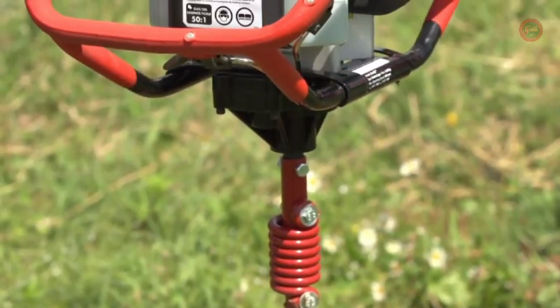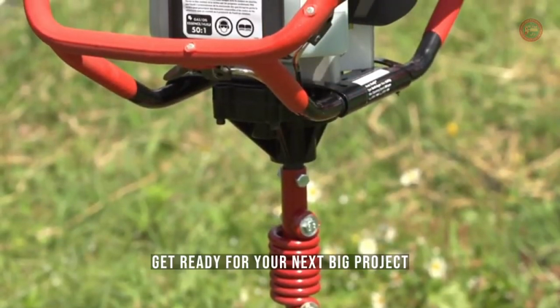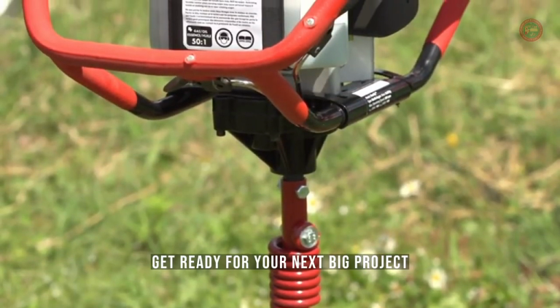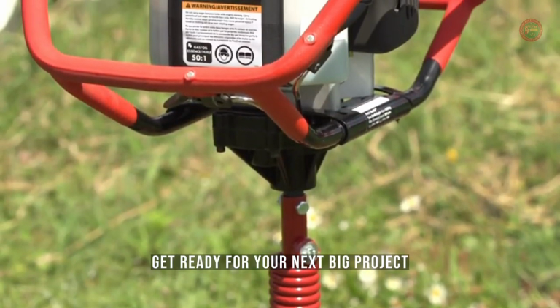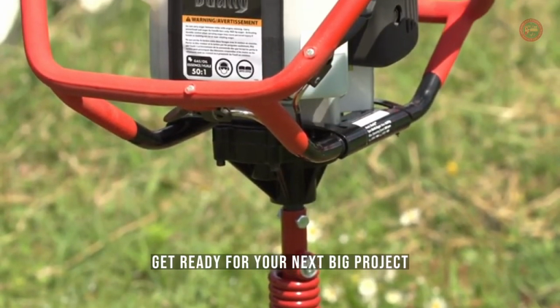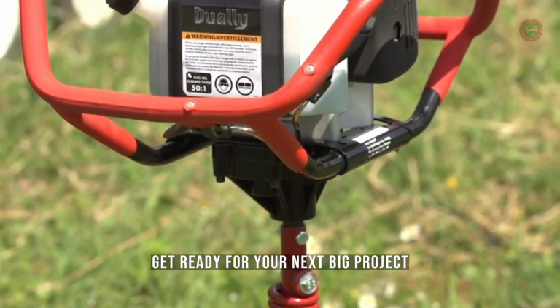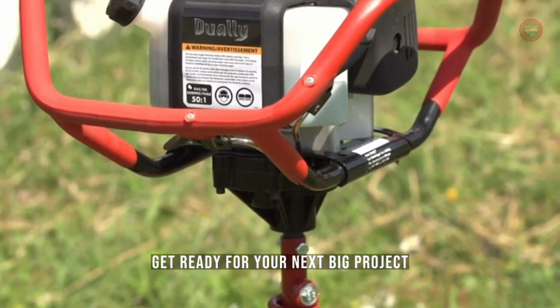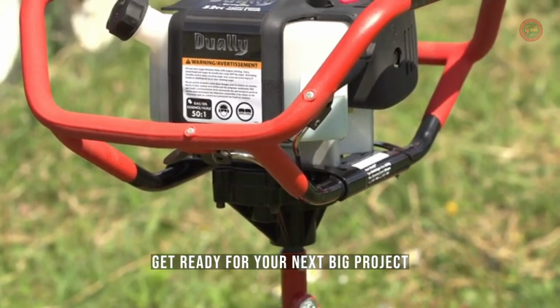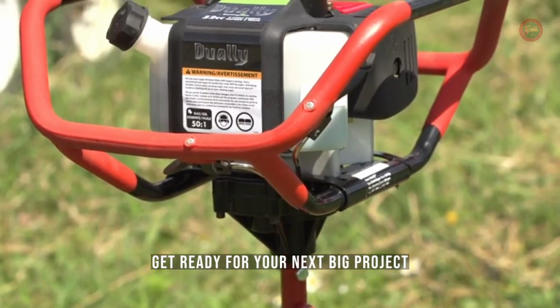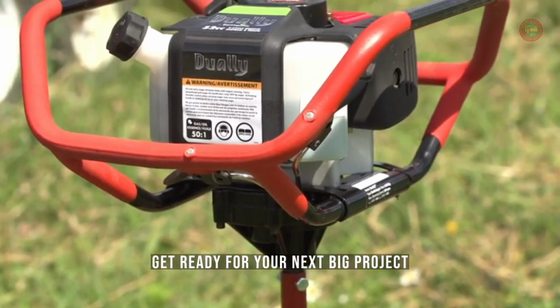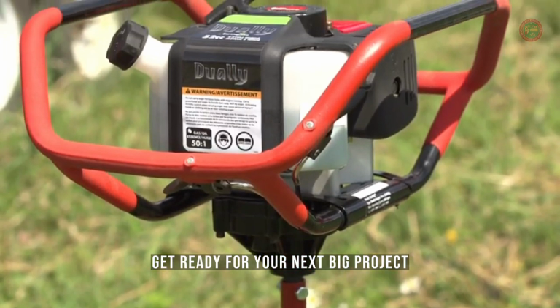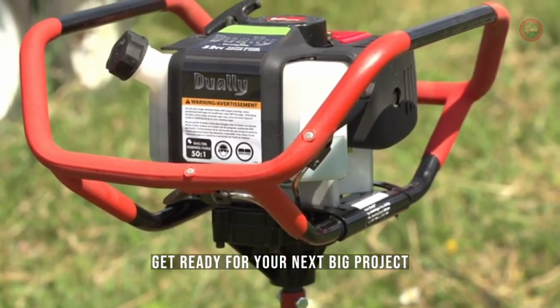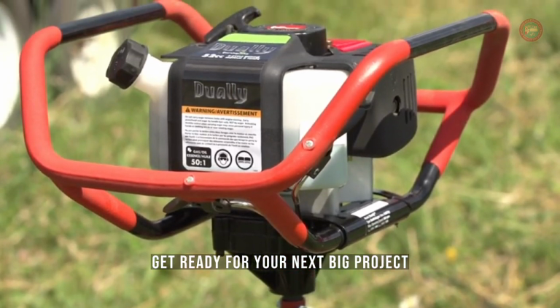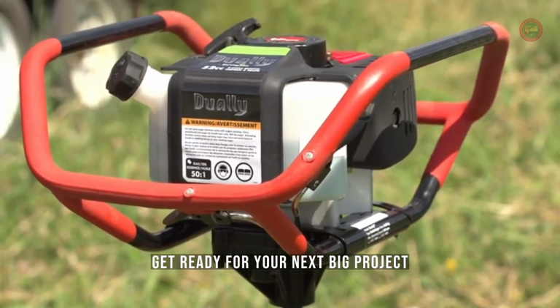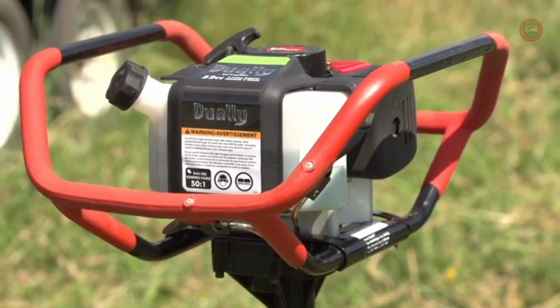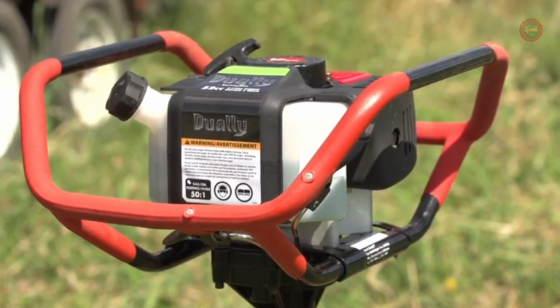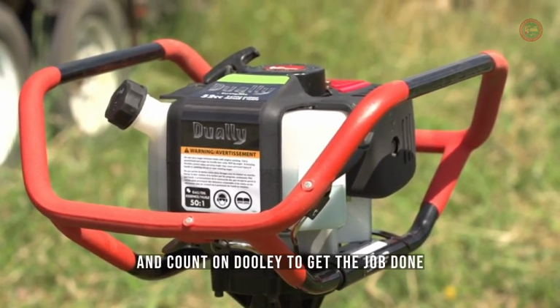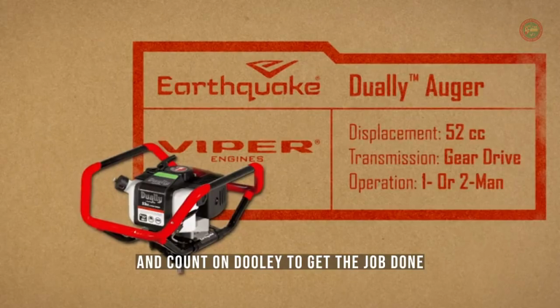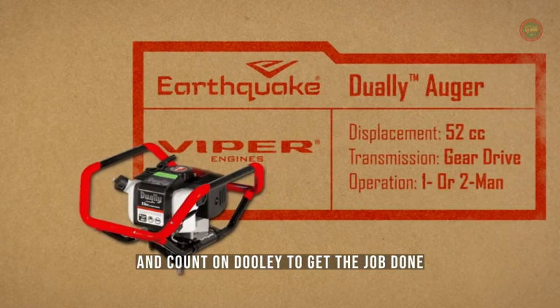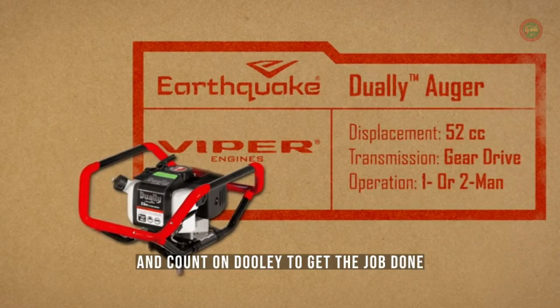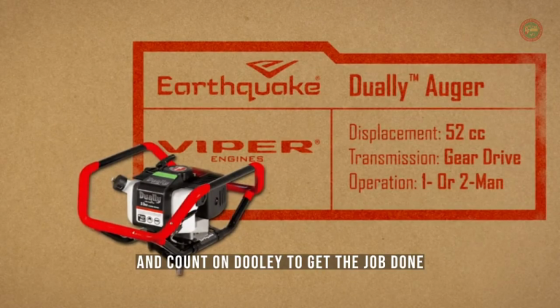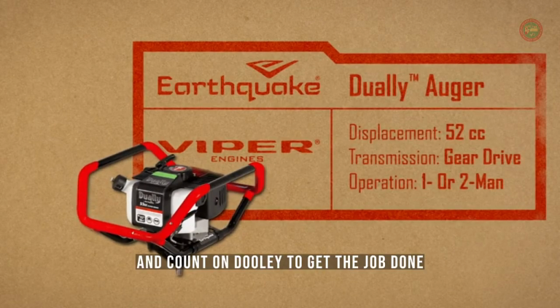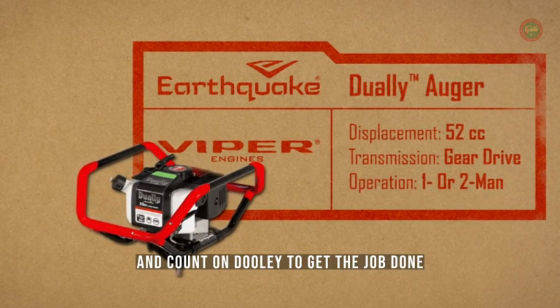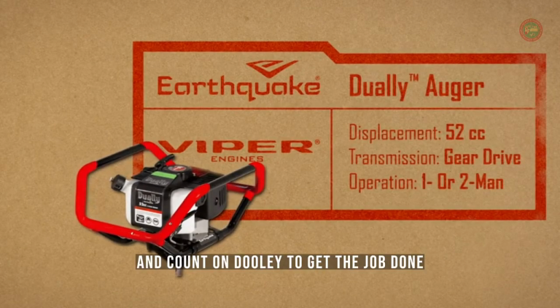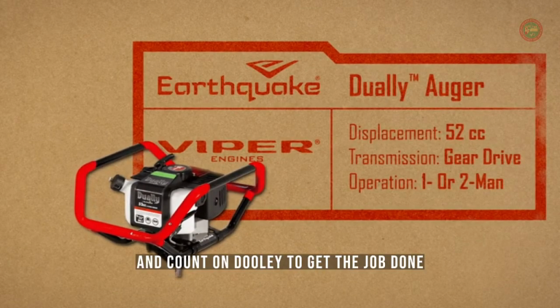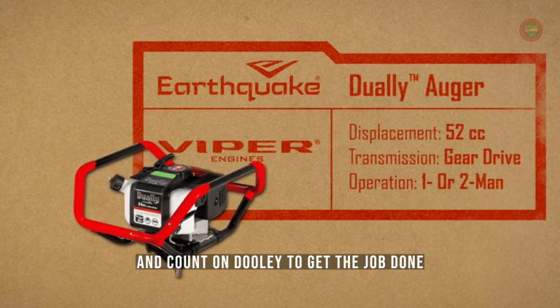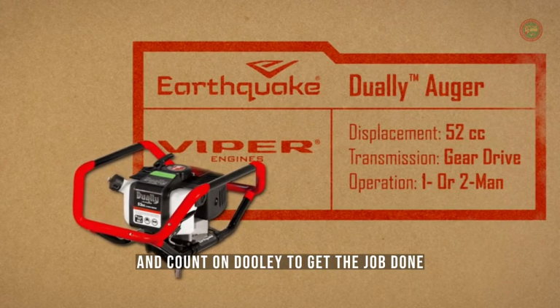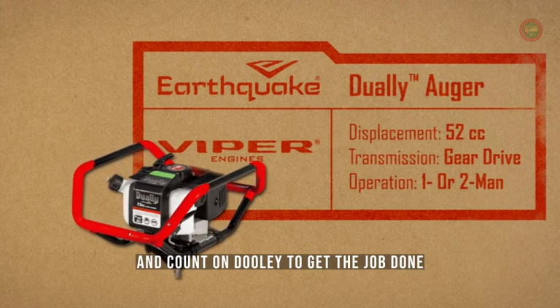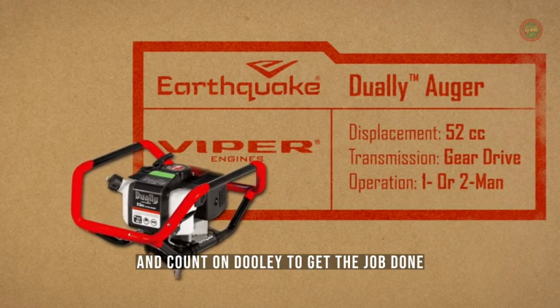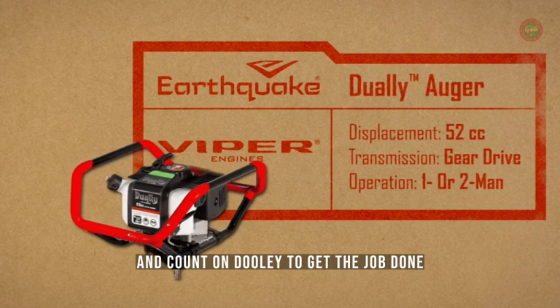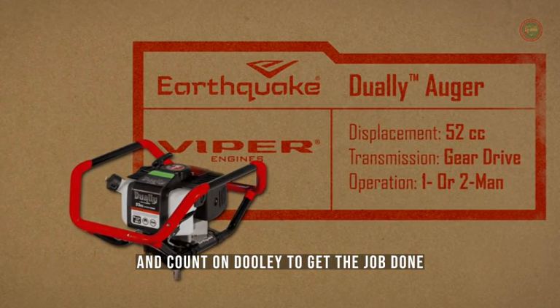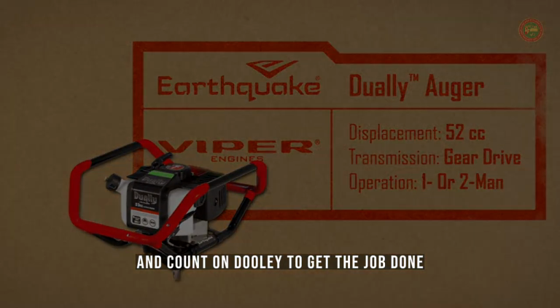Get ready for your next big project, and count on Dually to get the job done.